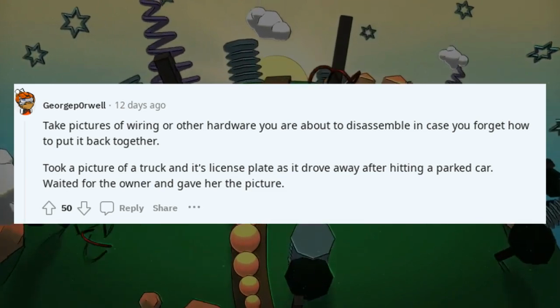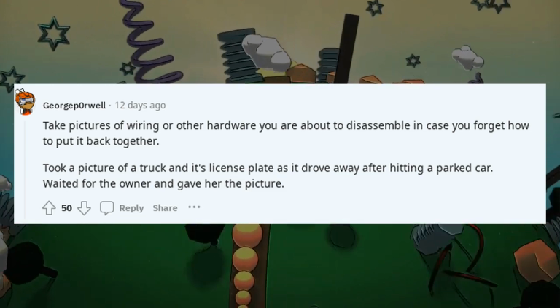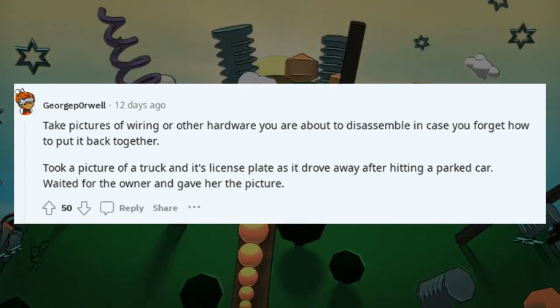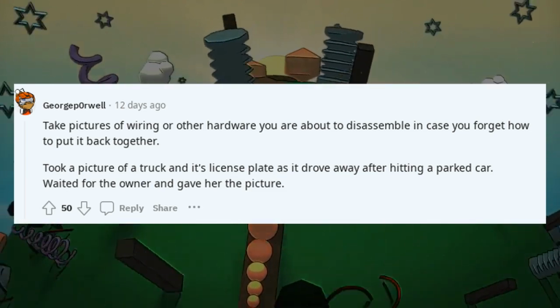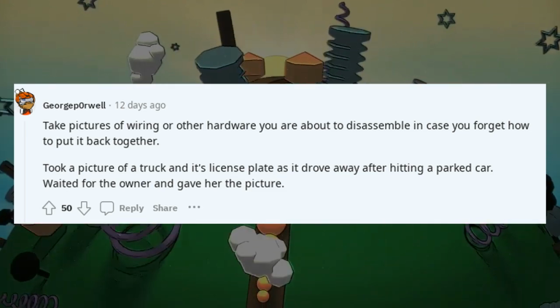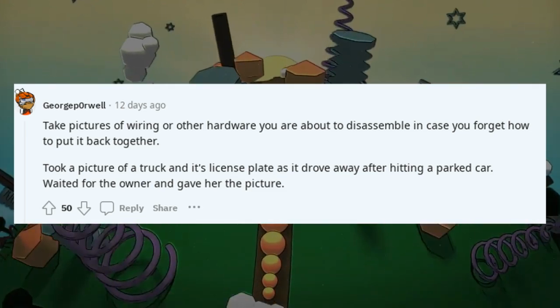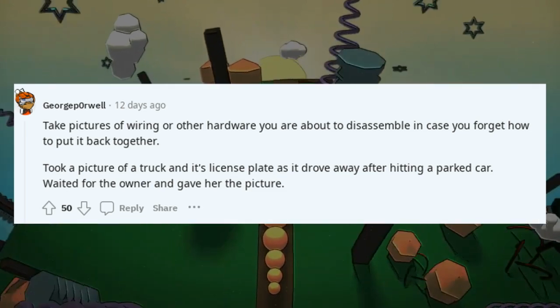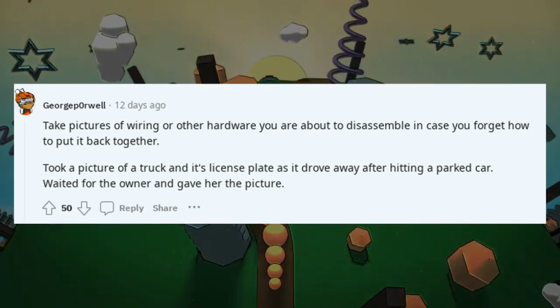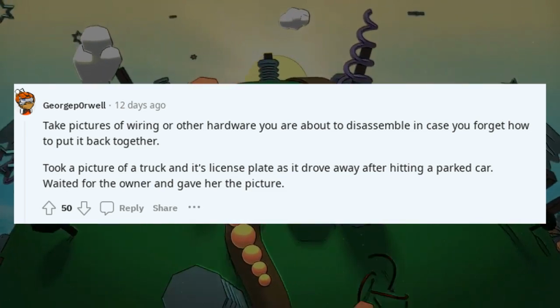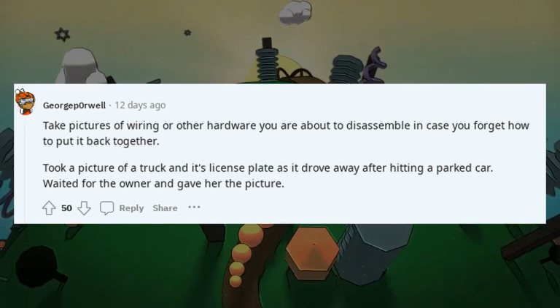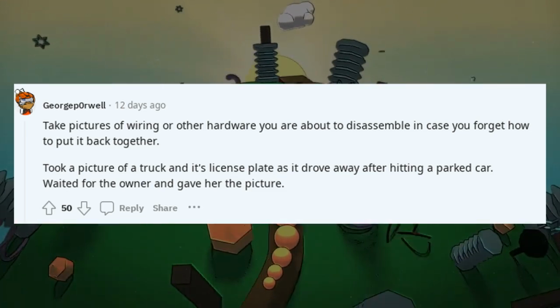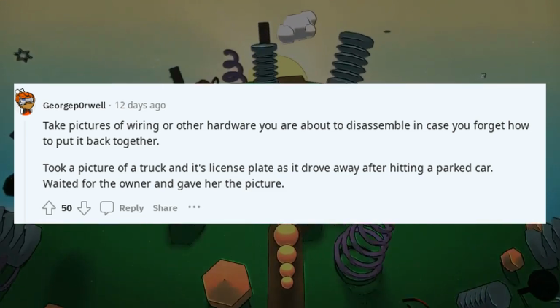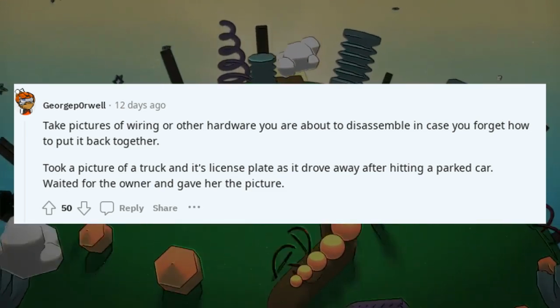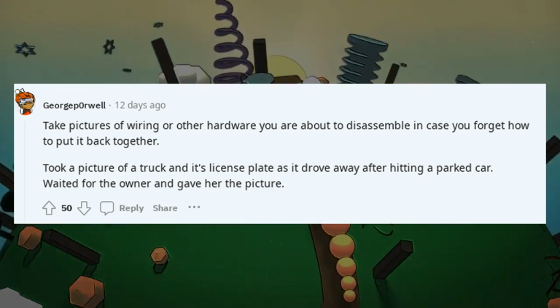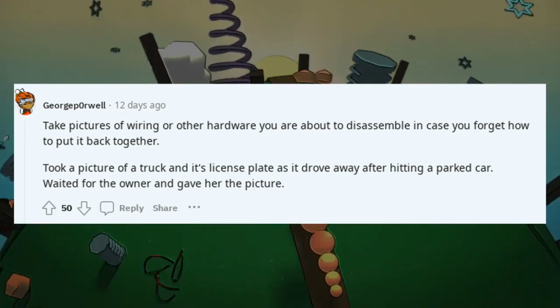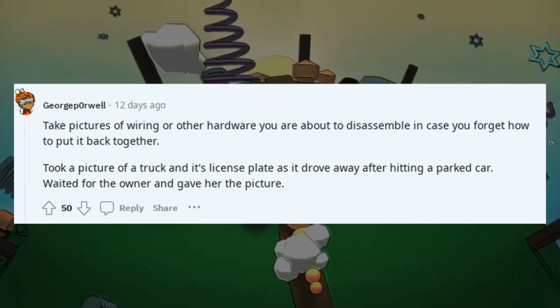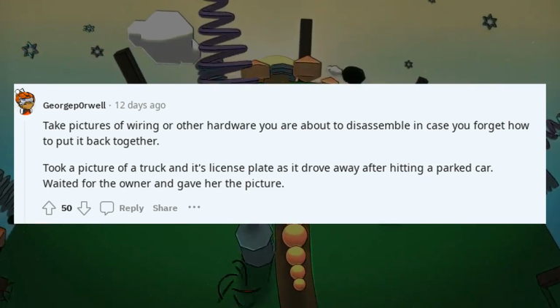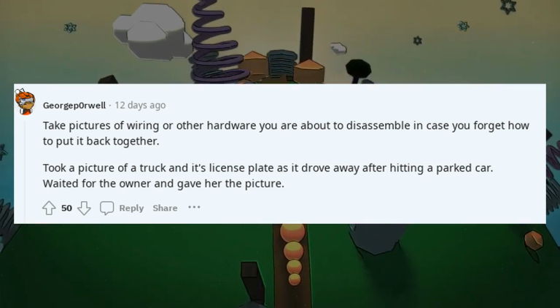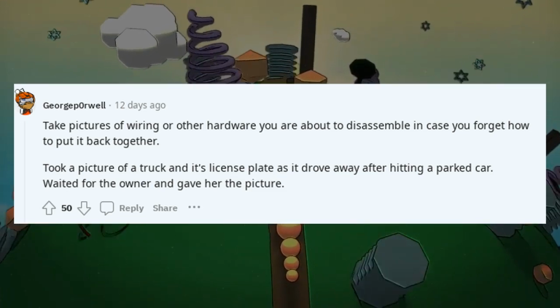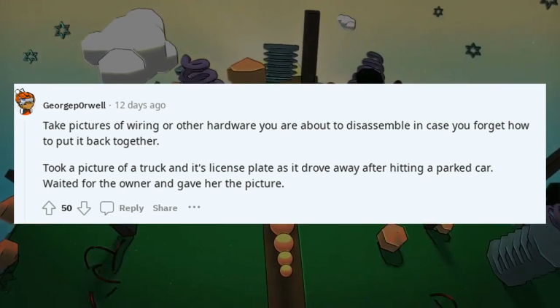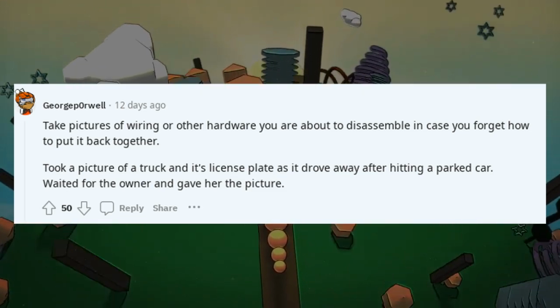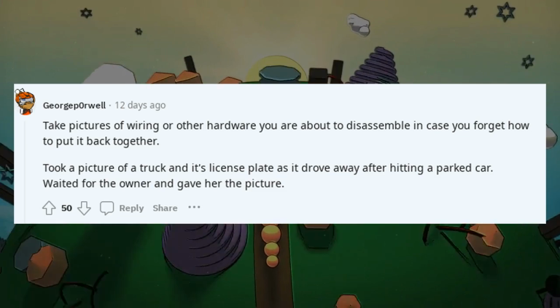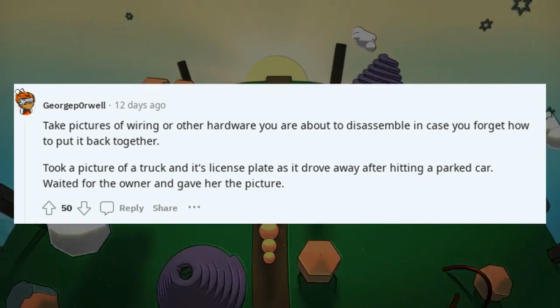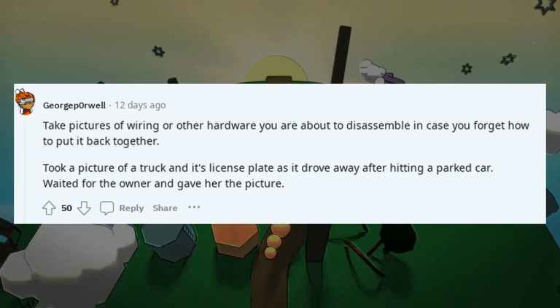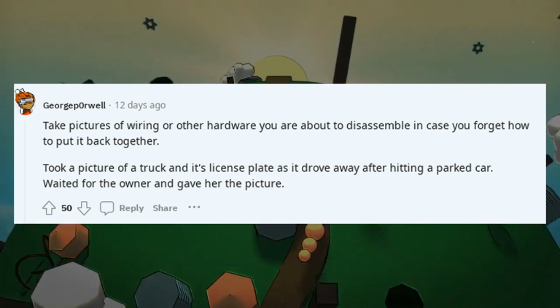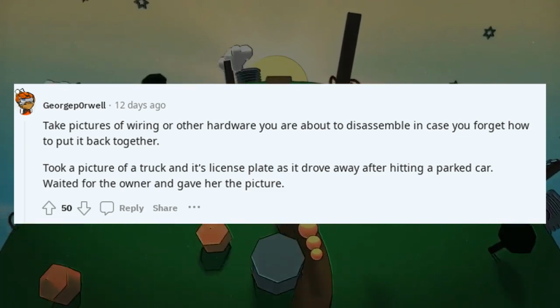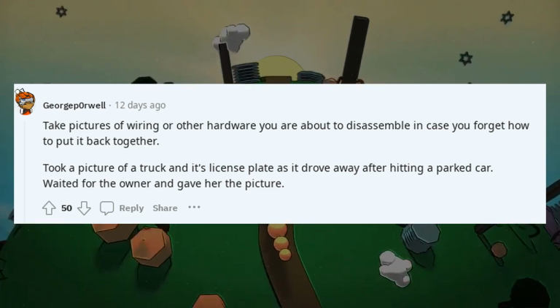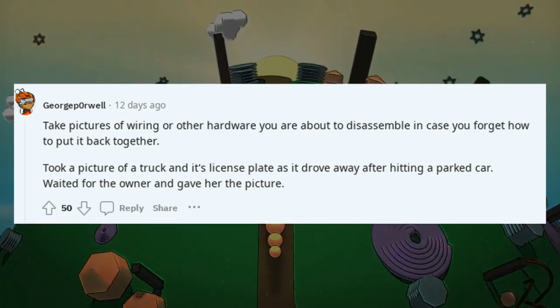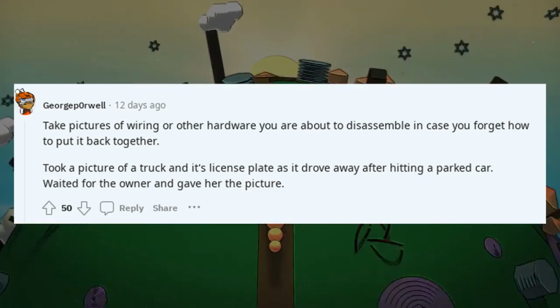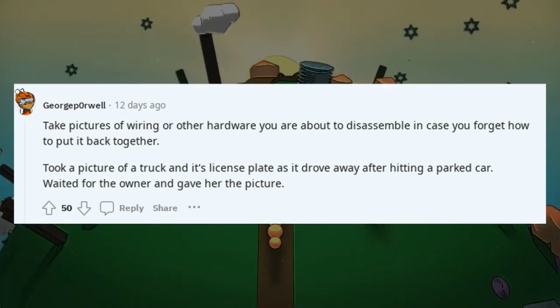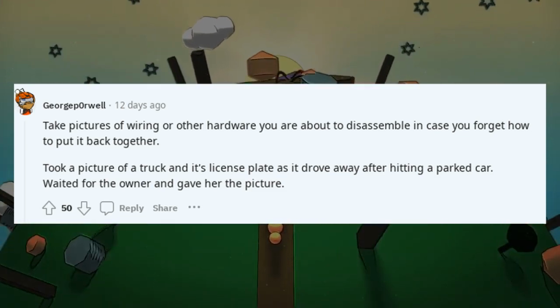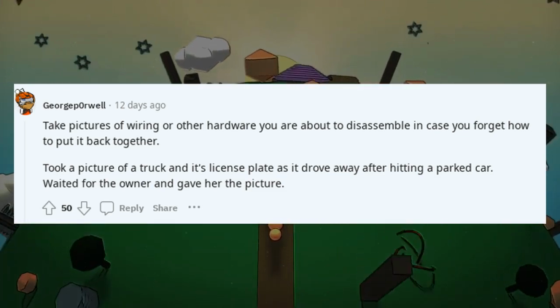I took a picture of a truck and its license plate as it drove away after hitting a parked car. I waited for the owner and gave her the picture.